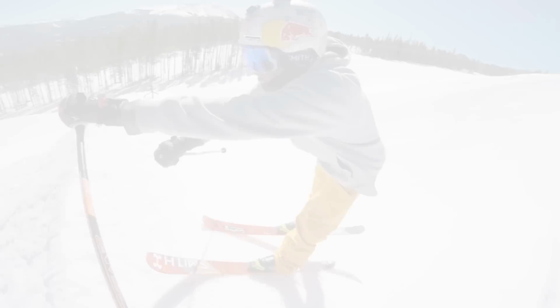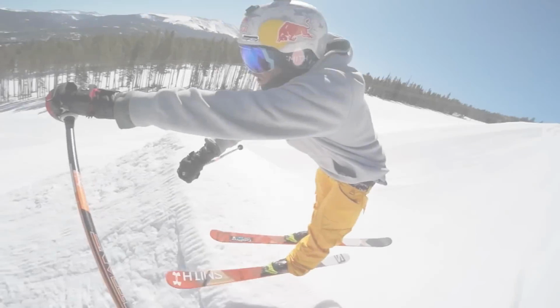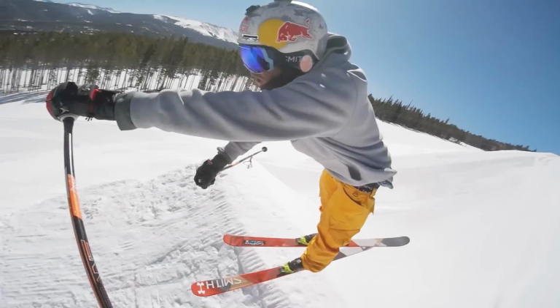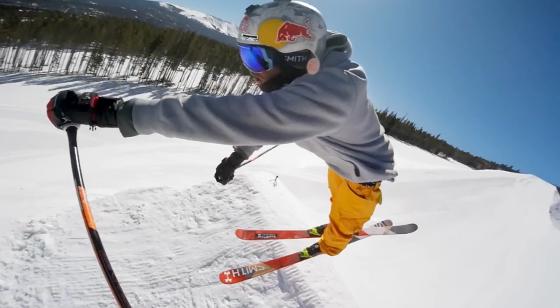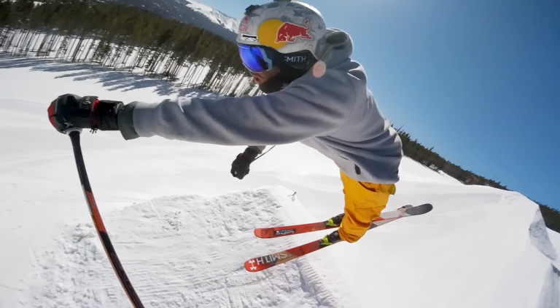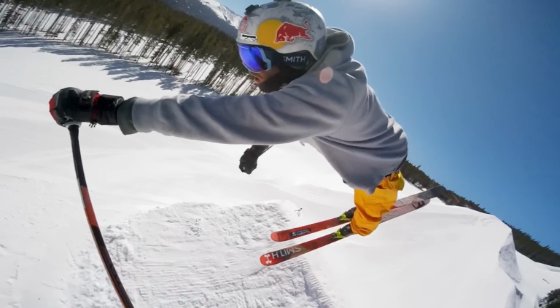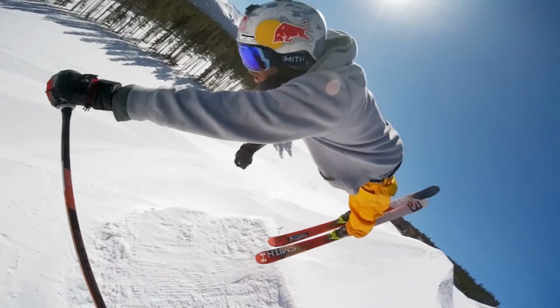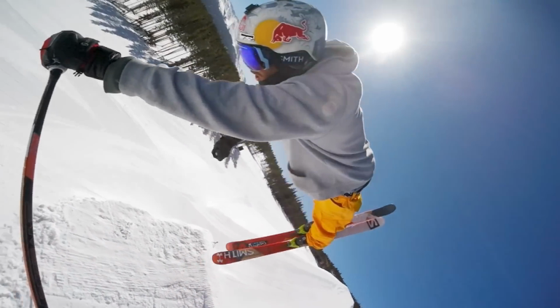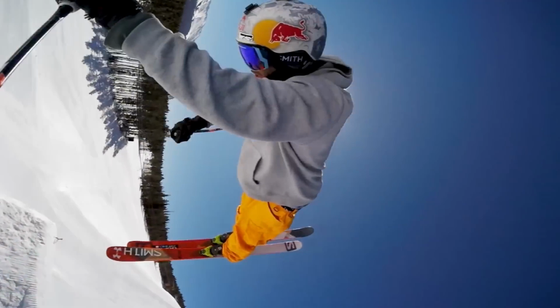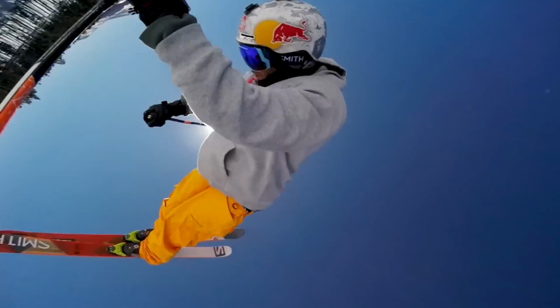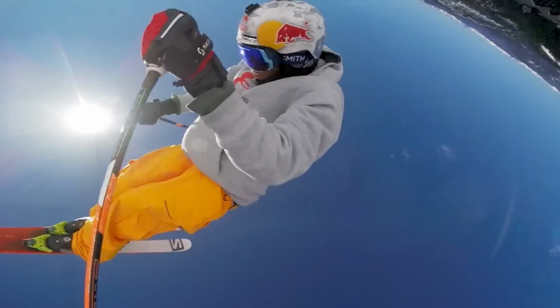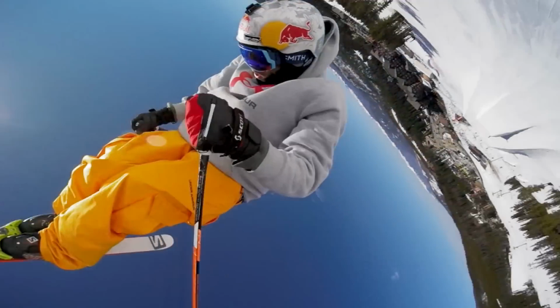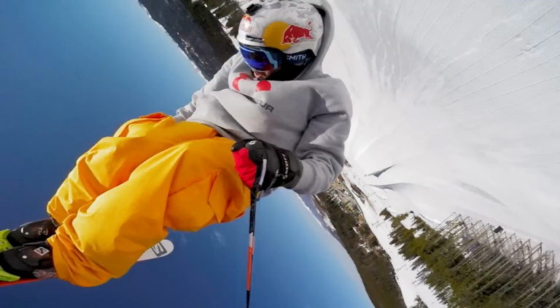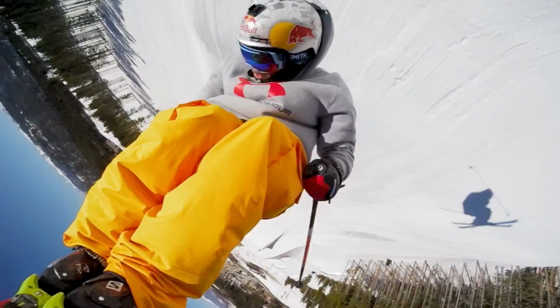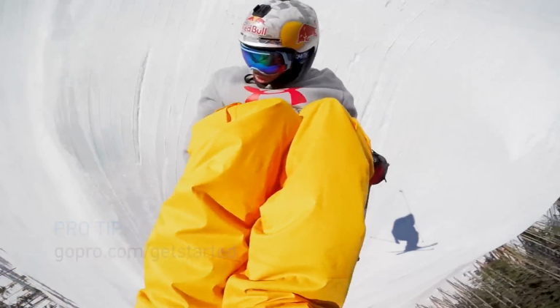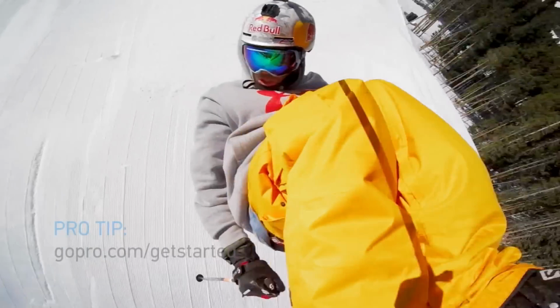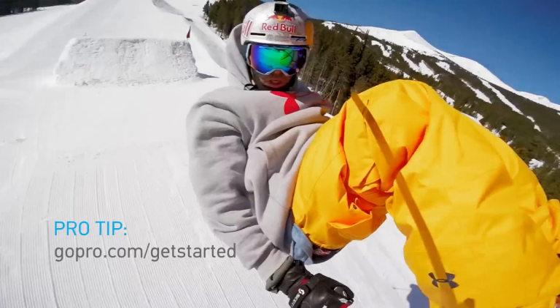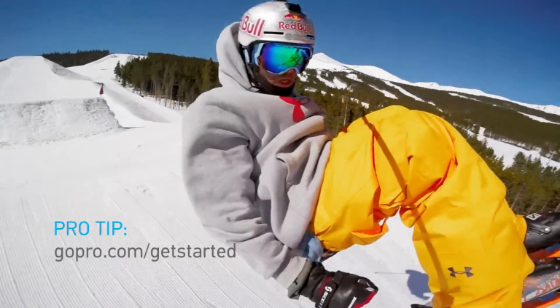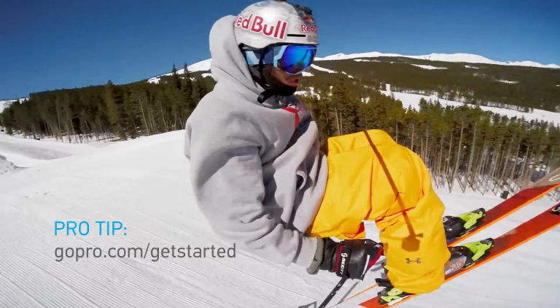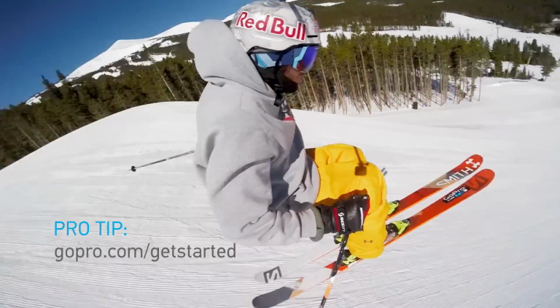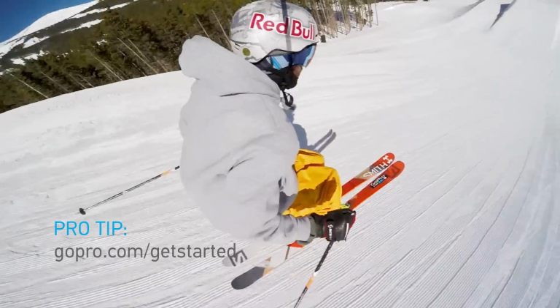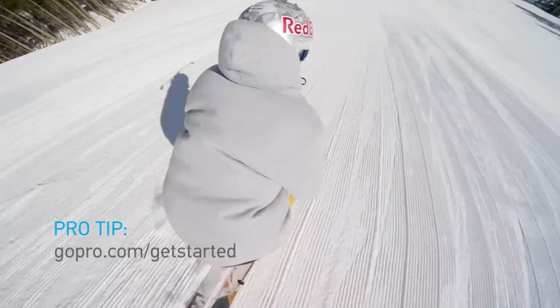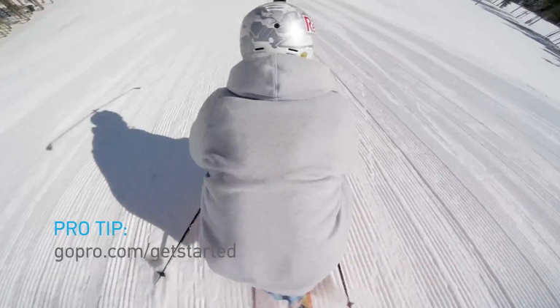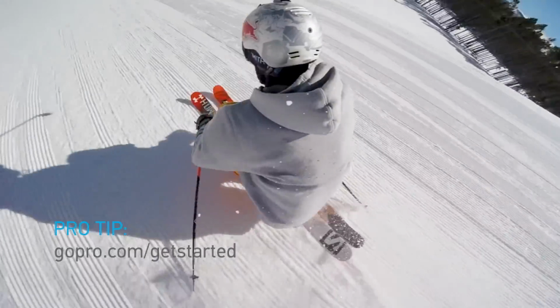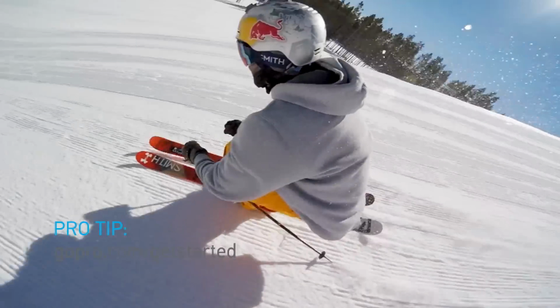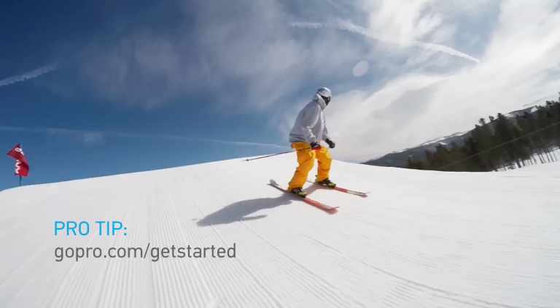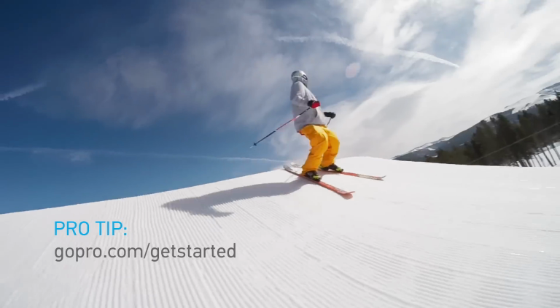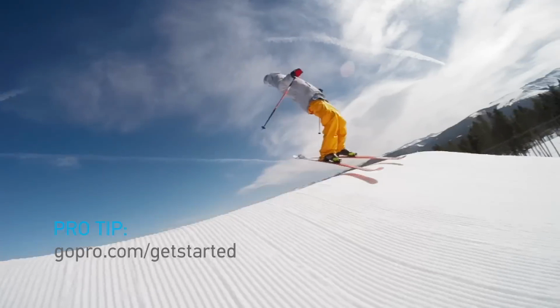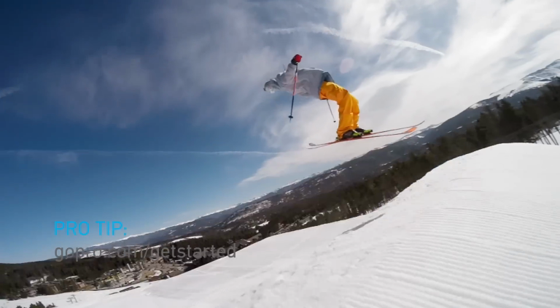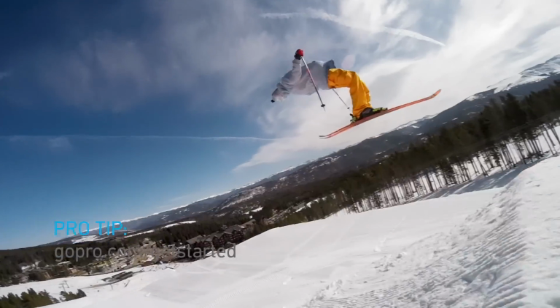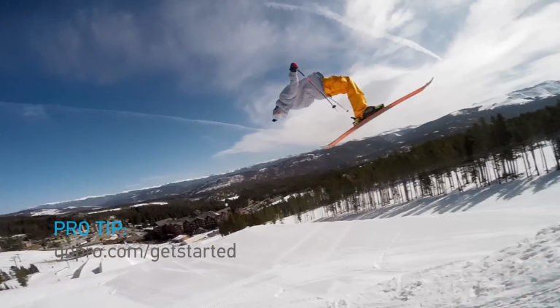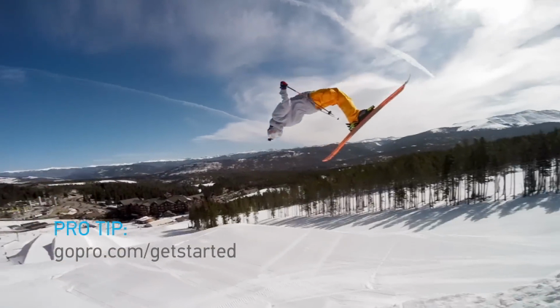For more information about Hero 4 Session, download the user manual at gopro.com/get-started.